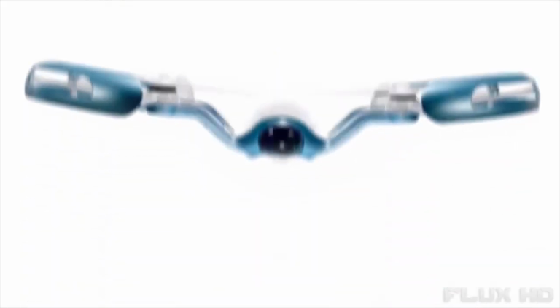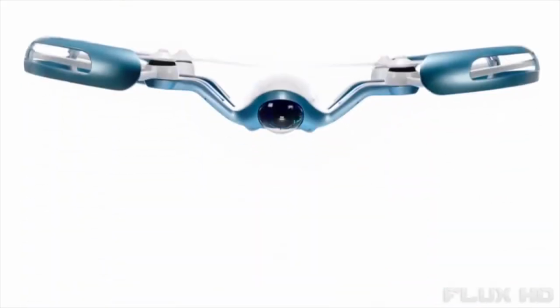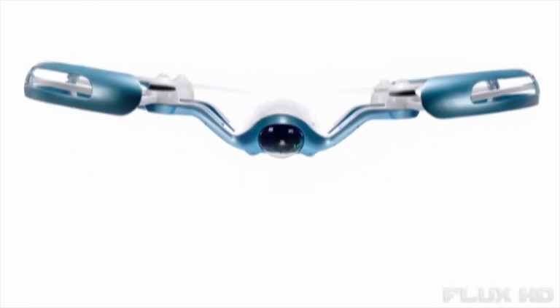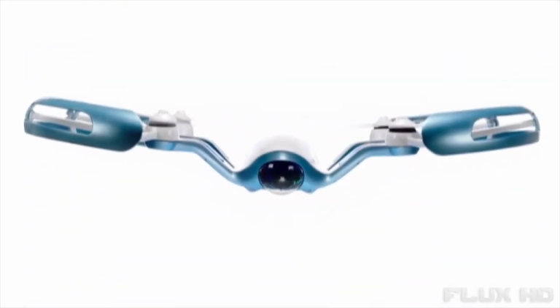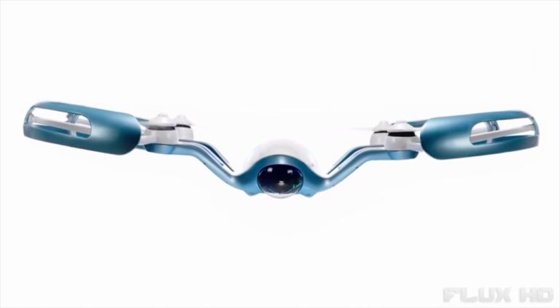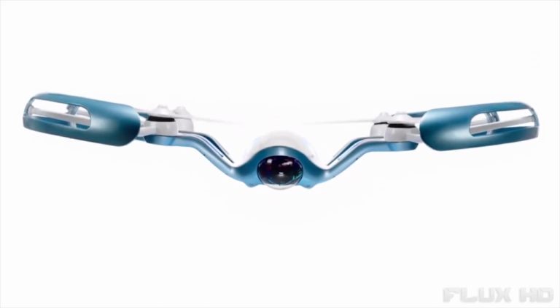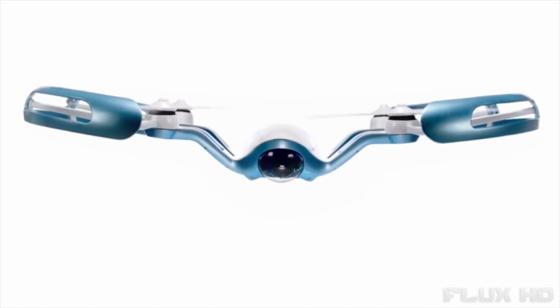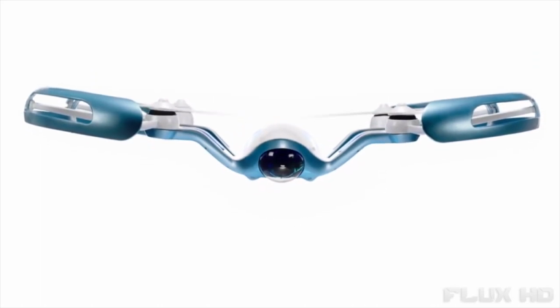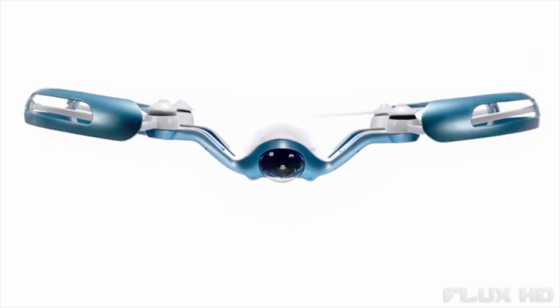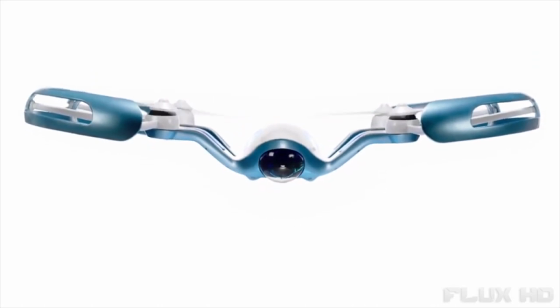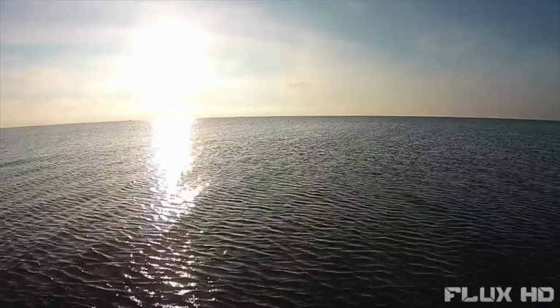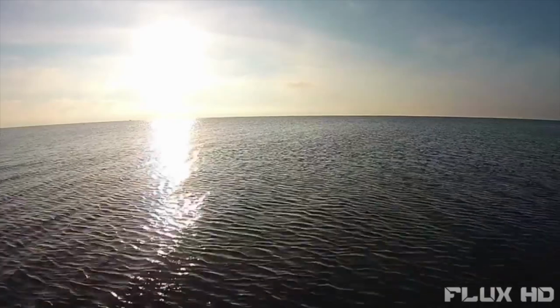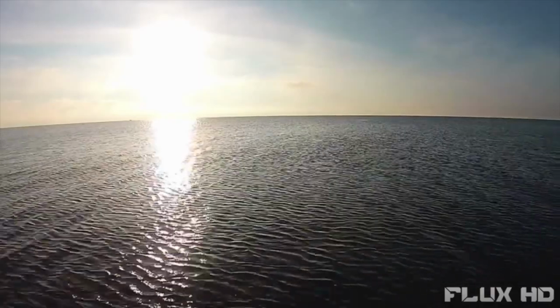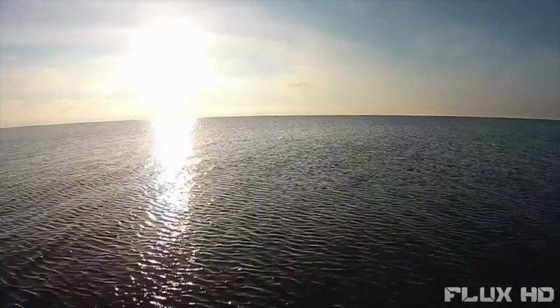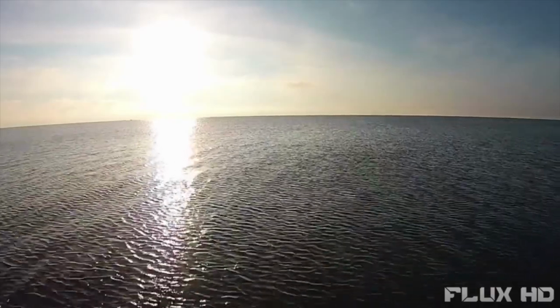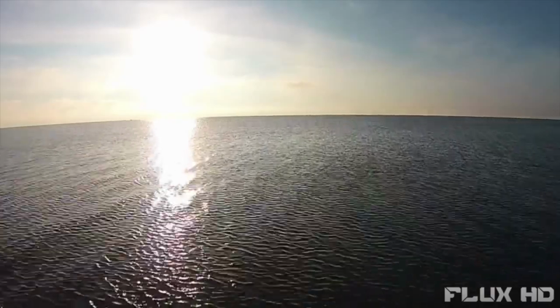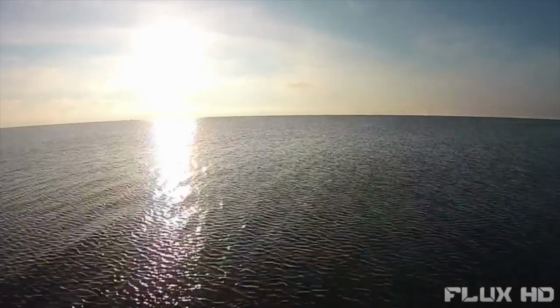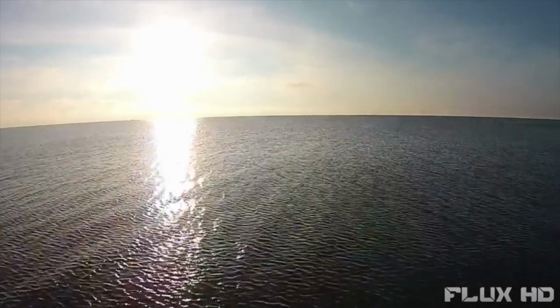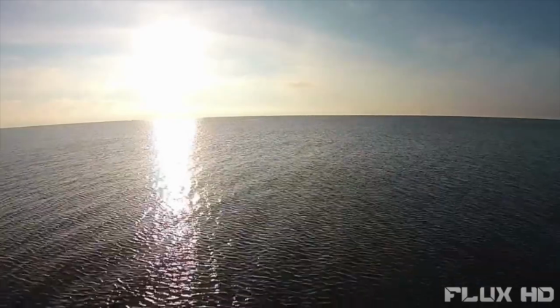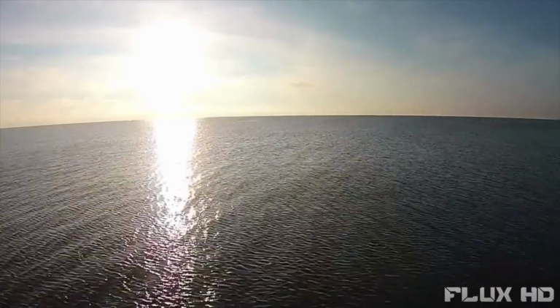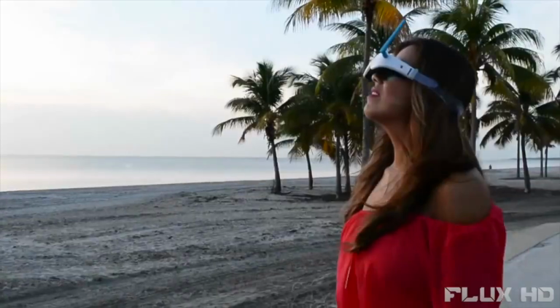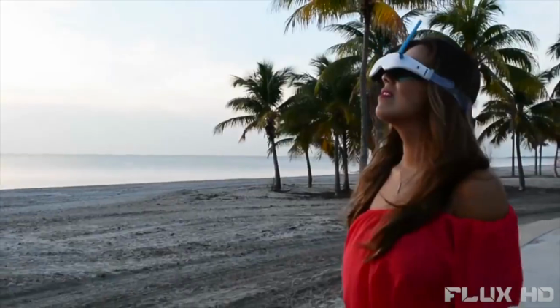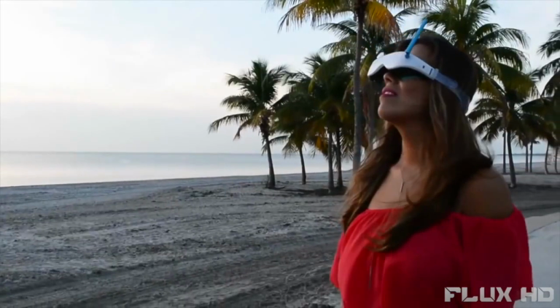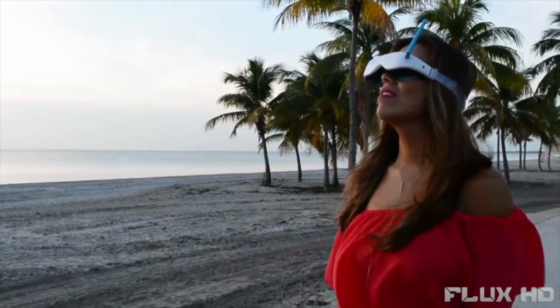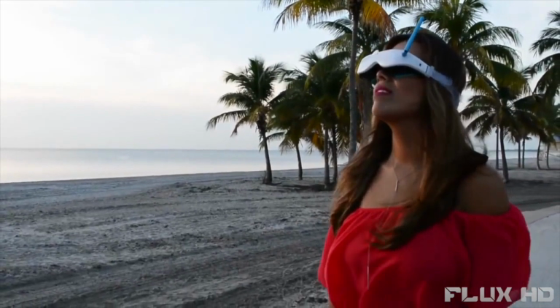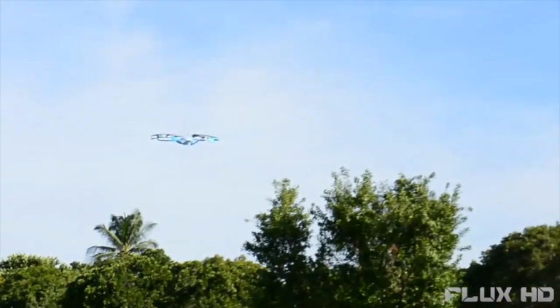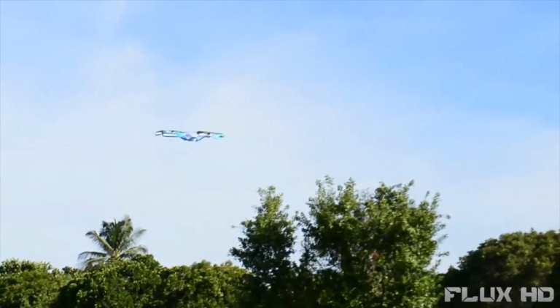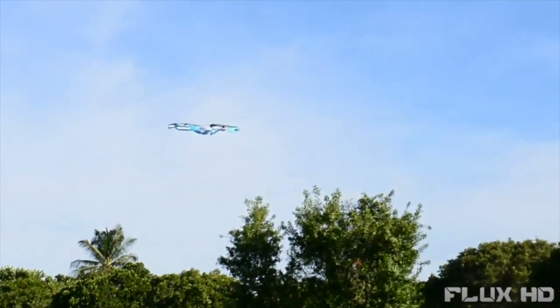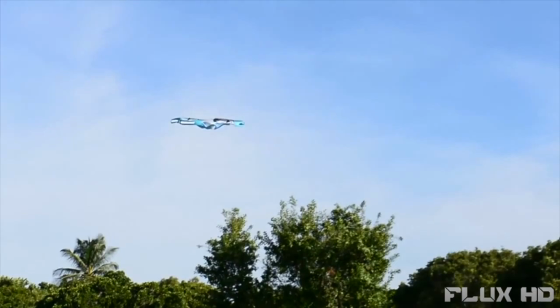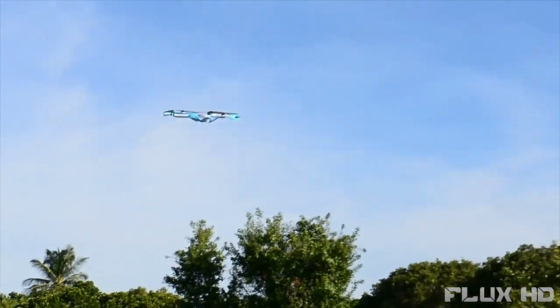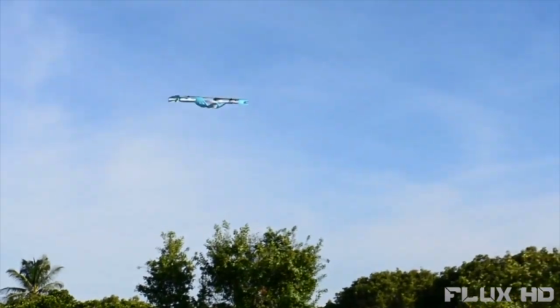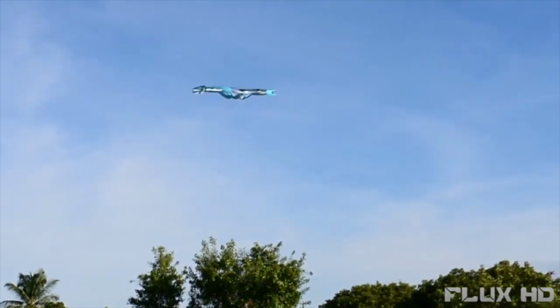Introducing Flyby — the world's first ever flying drone with augmented reality goggles that allow you to experience the magic of flight firsthand.